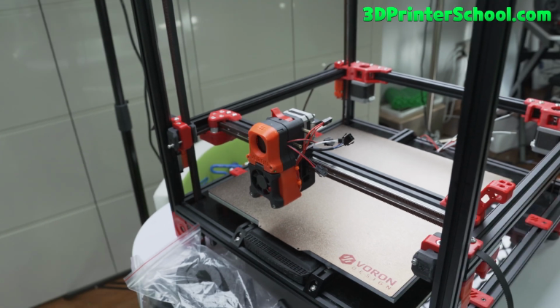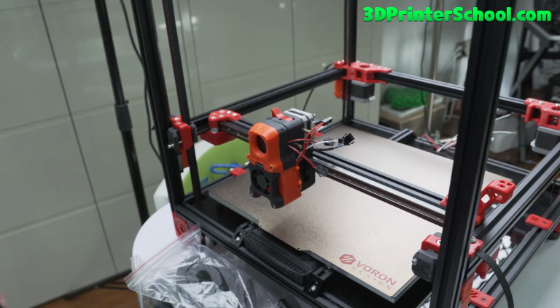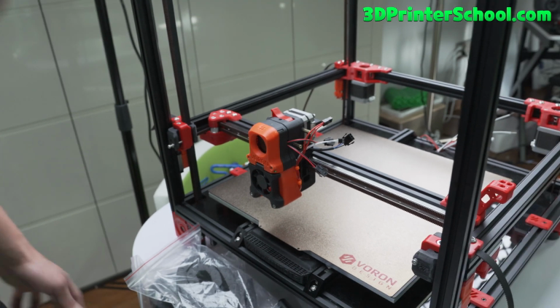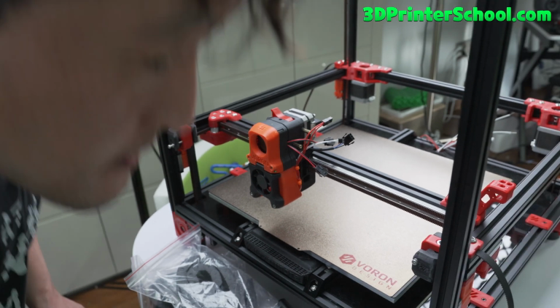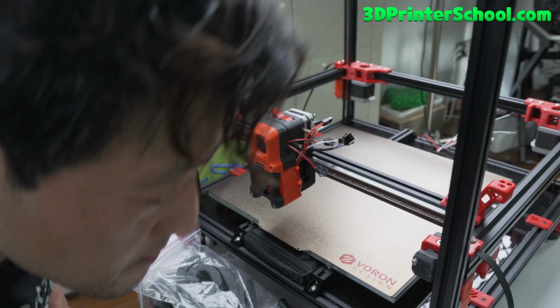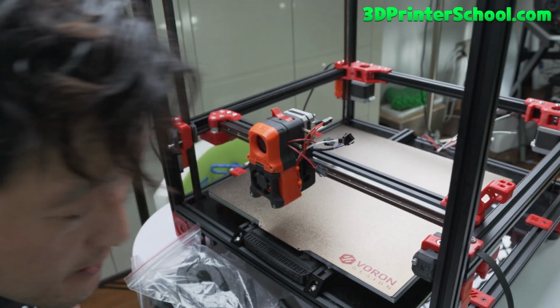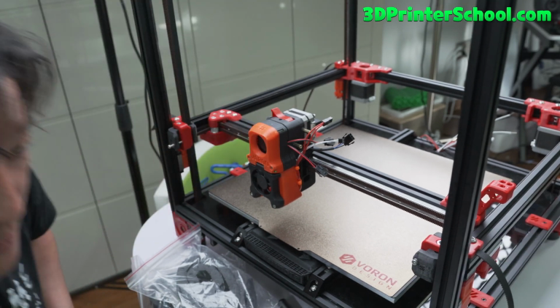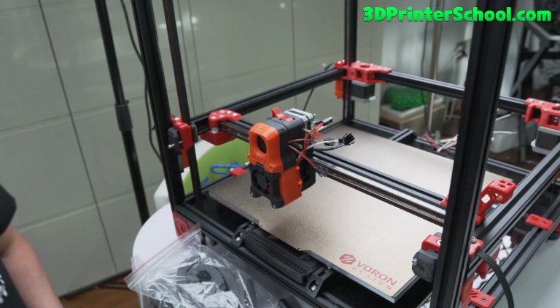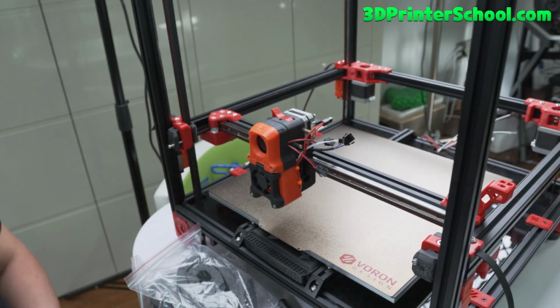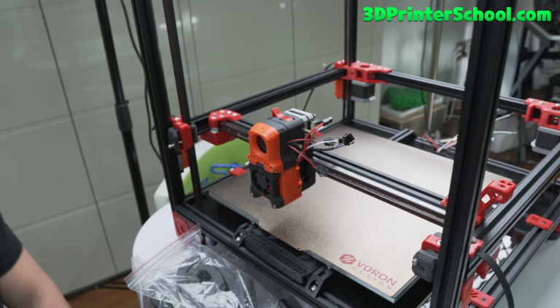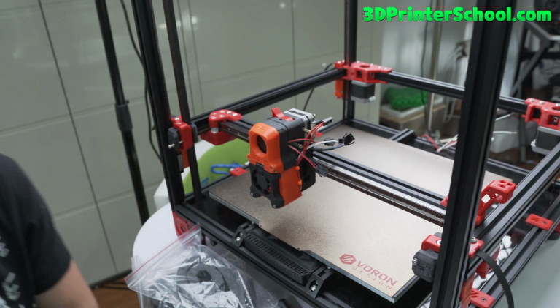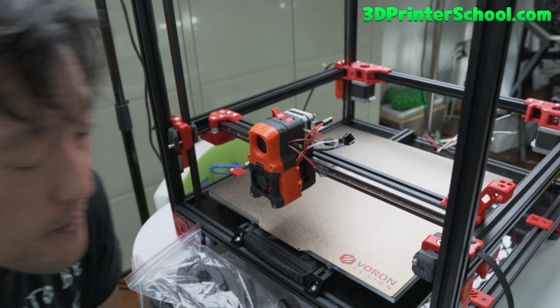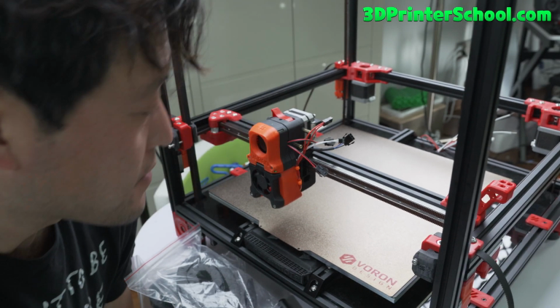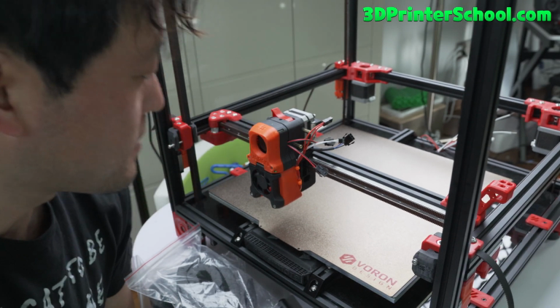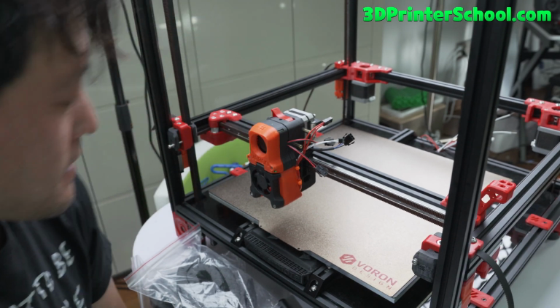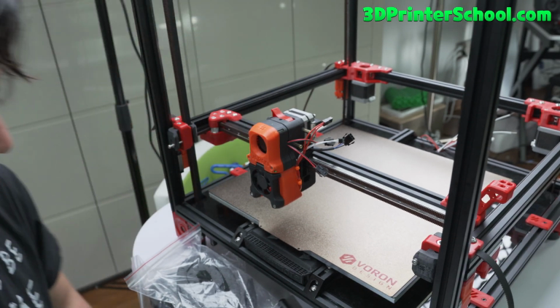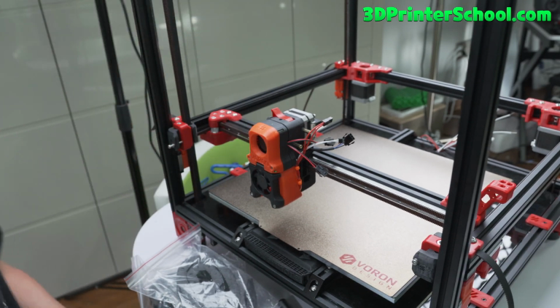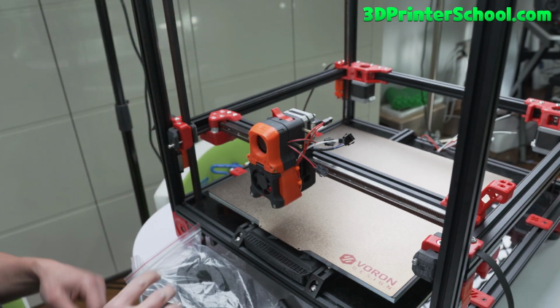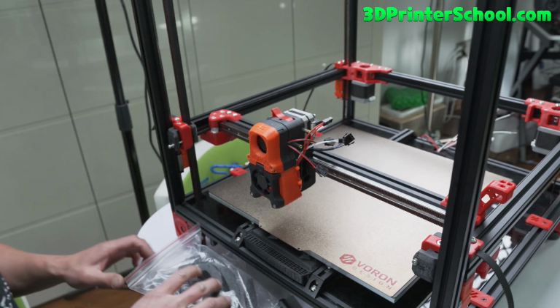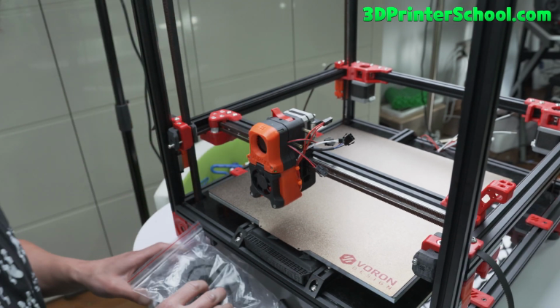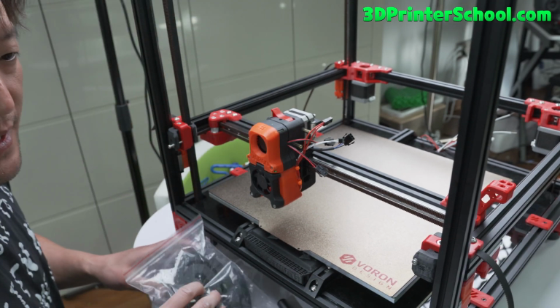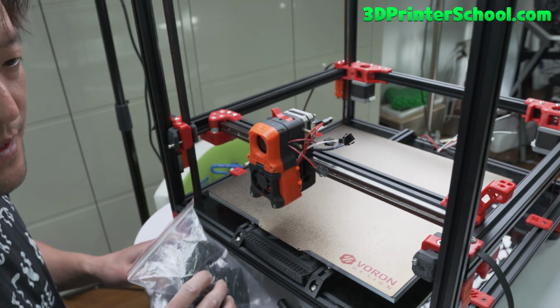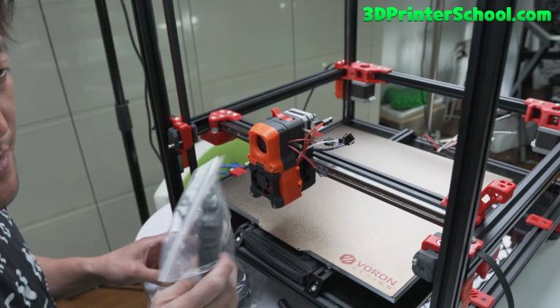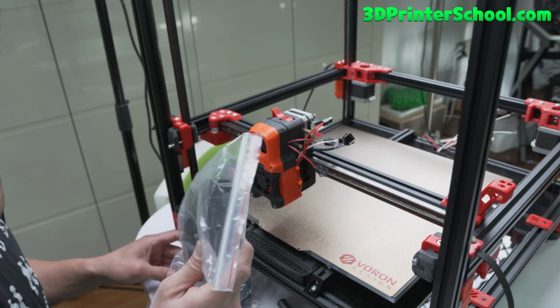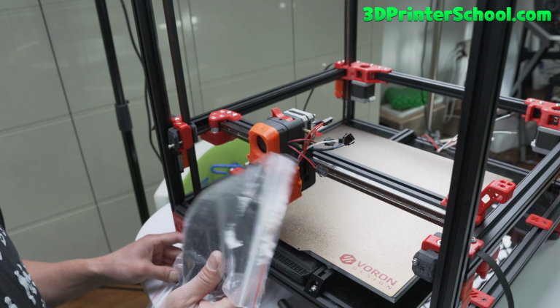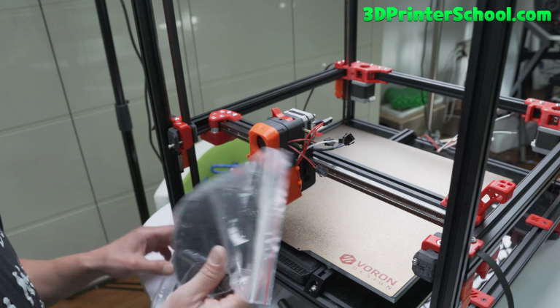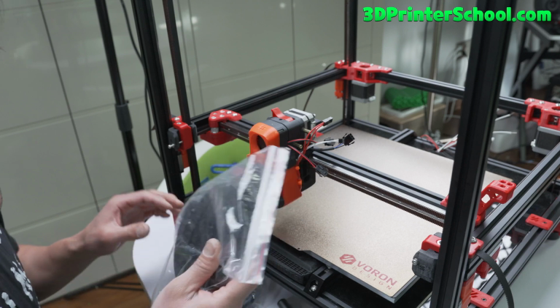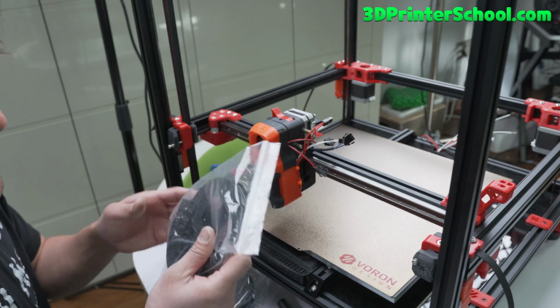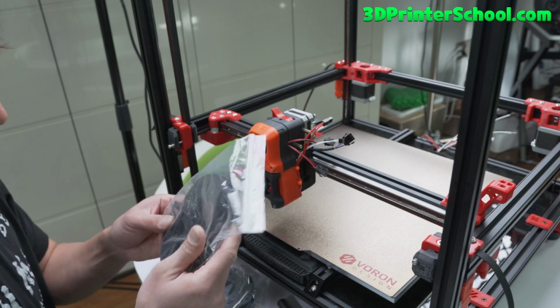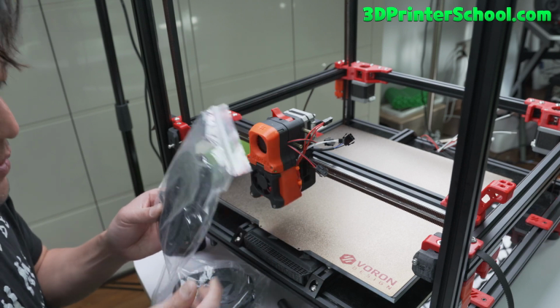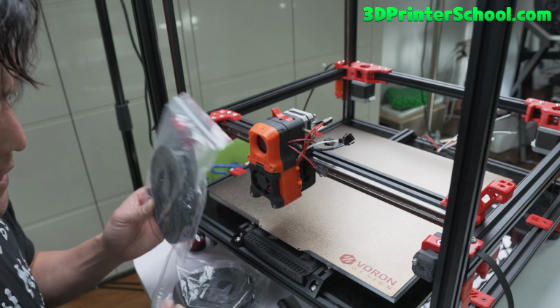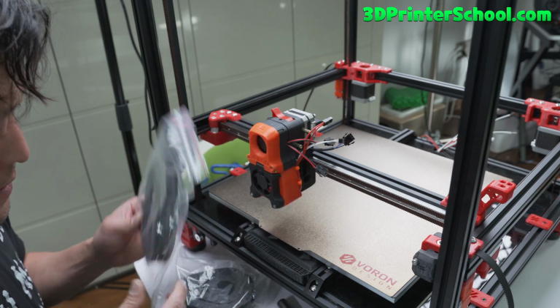Hi guys, this is Max from 3dprinterschool.com. Today we're going to go ahead and install the cable chains.